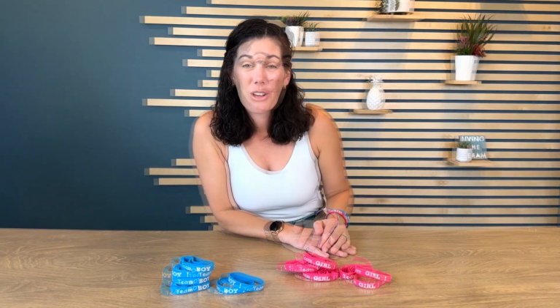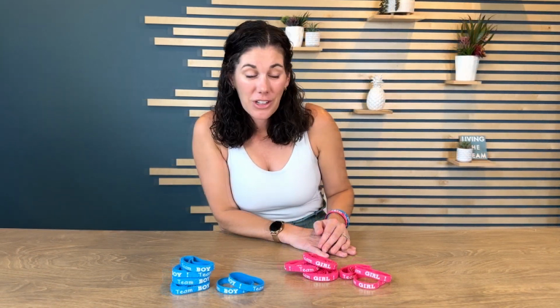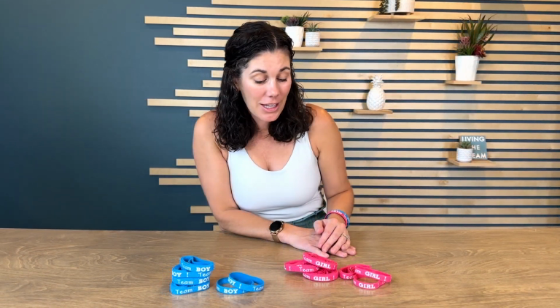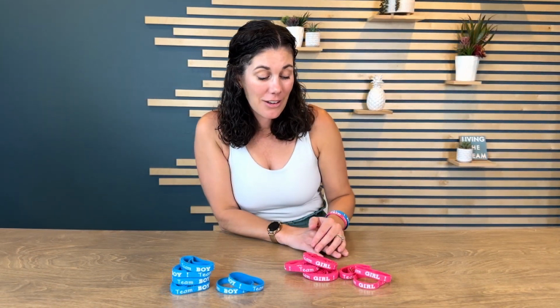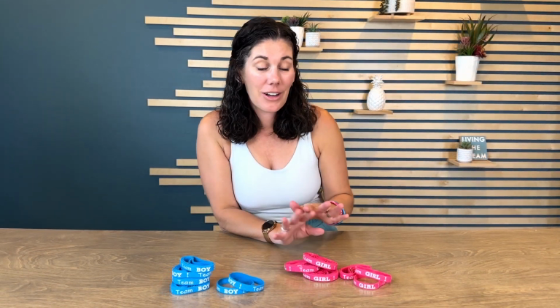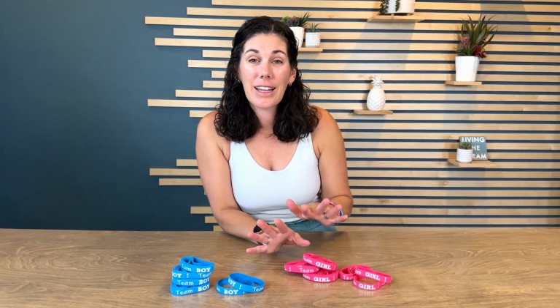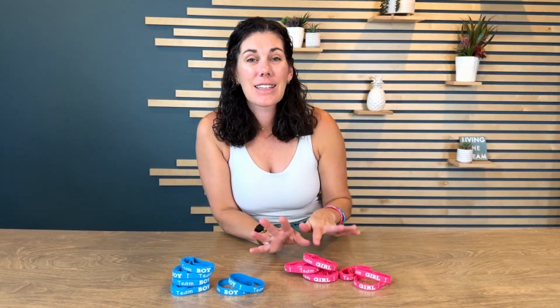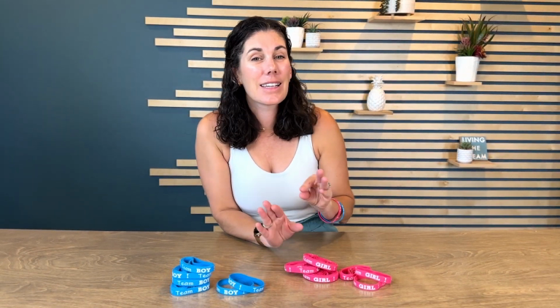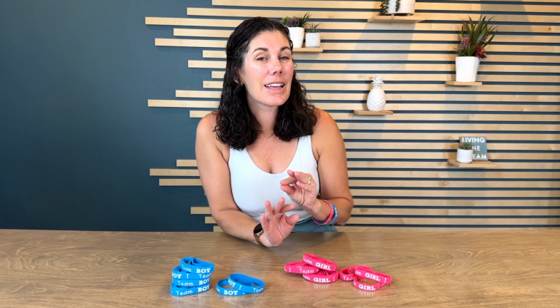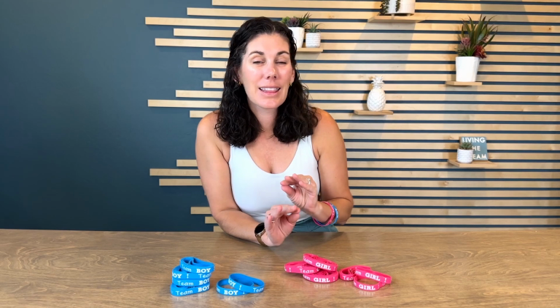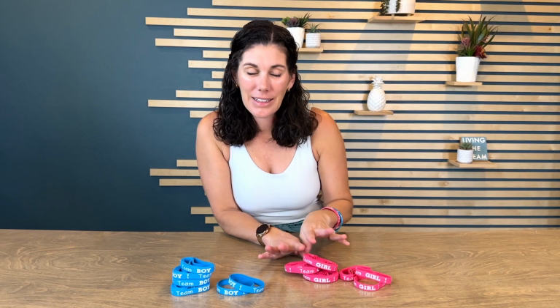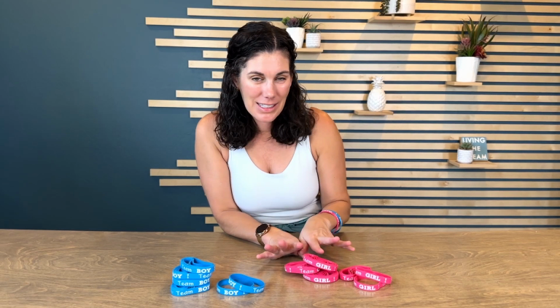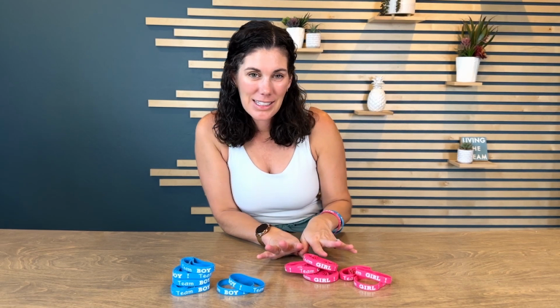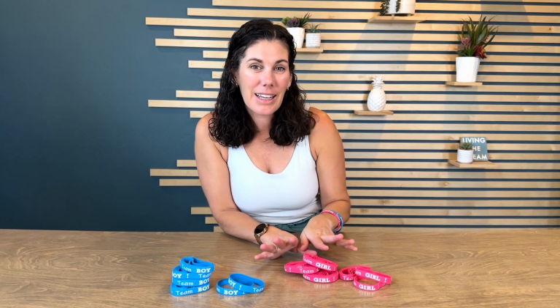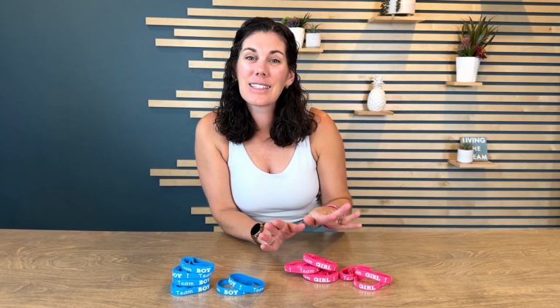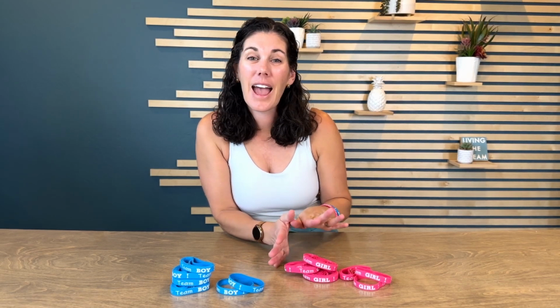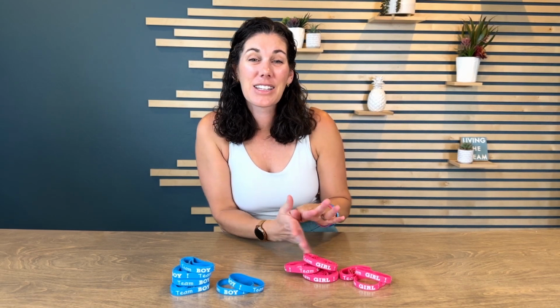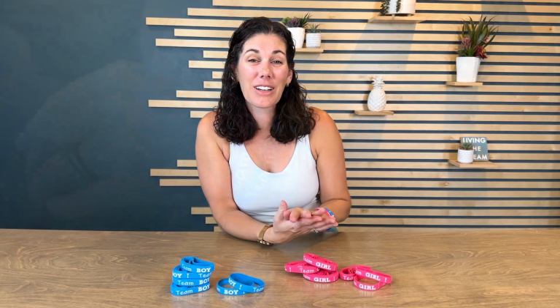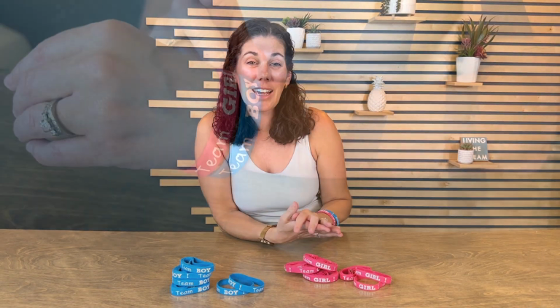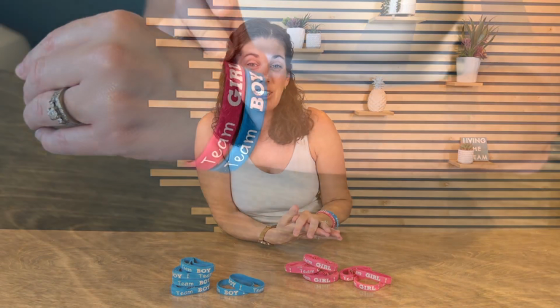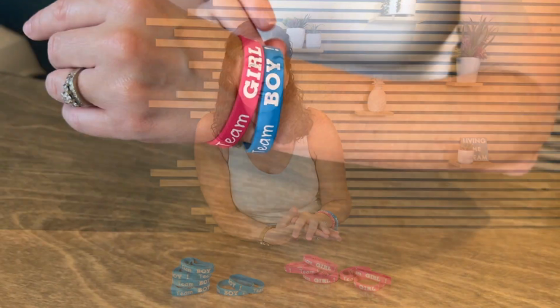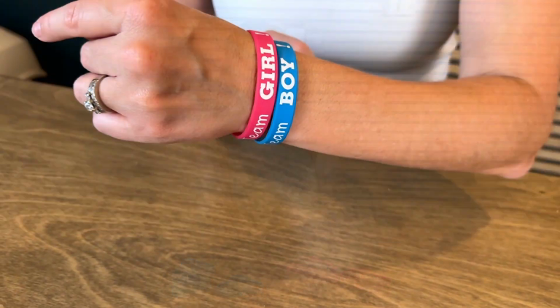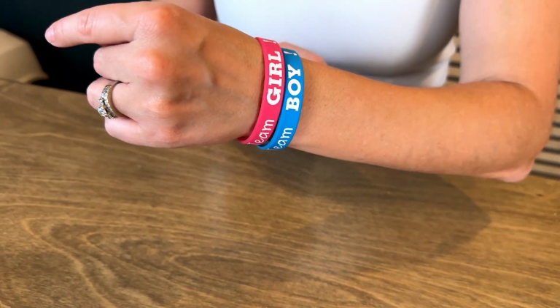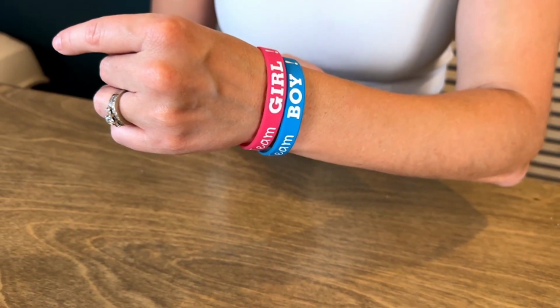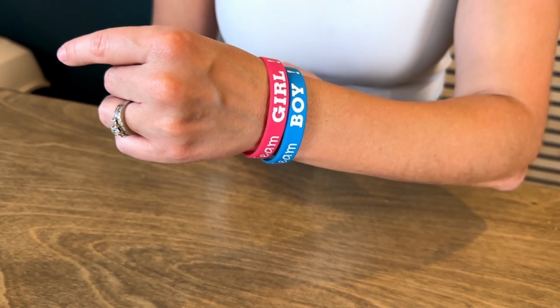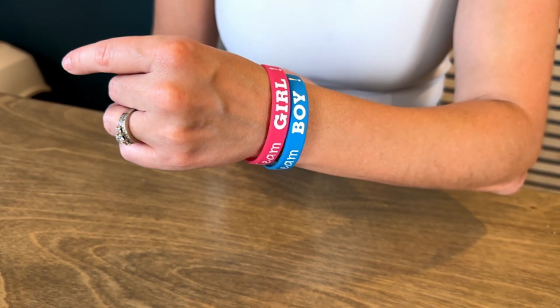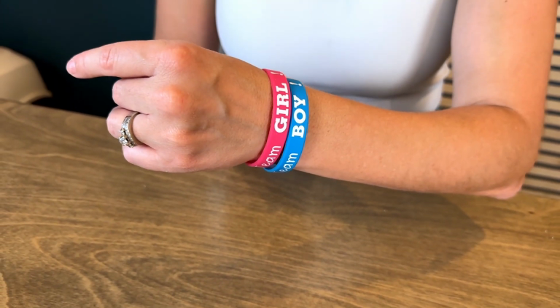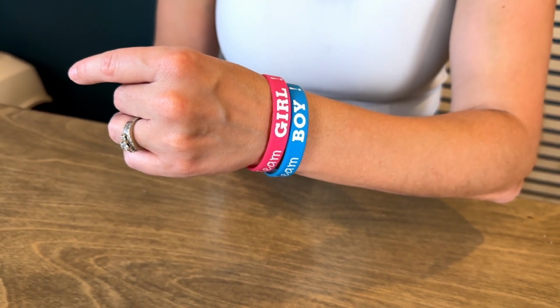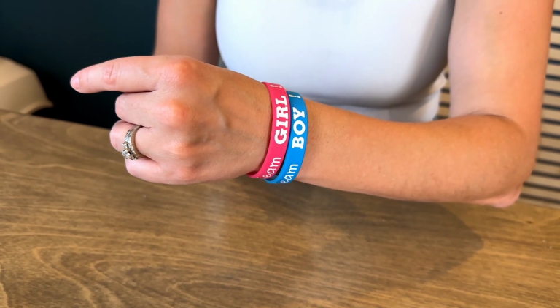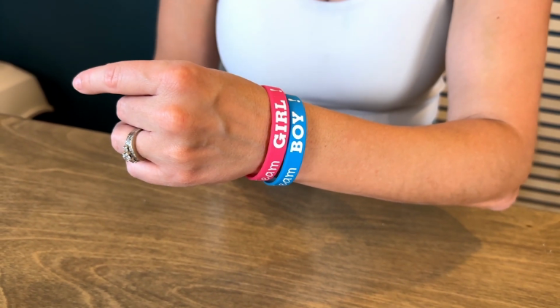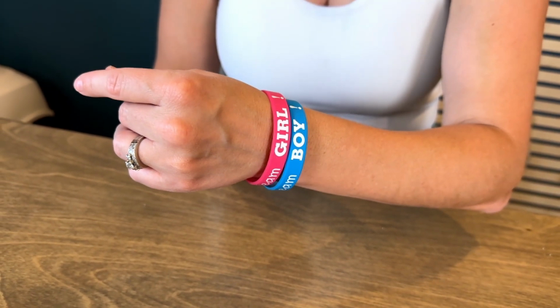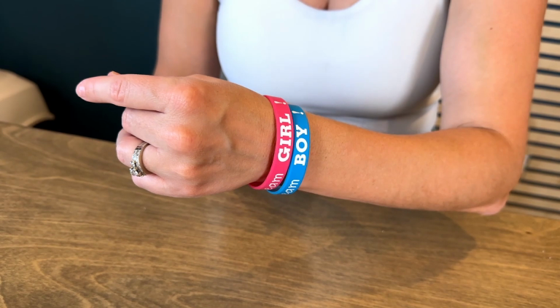So if you're looking for an easy little detail to add to your next gender reveal party, this is a great option.